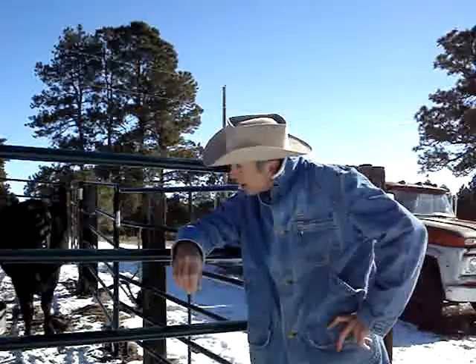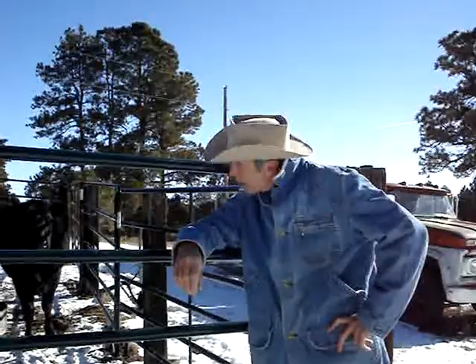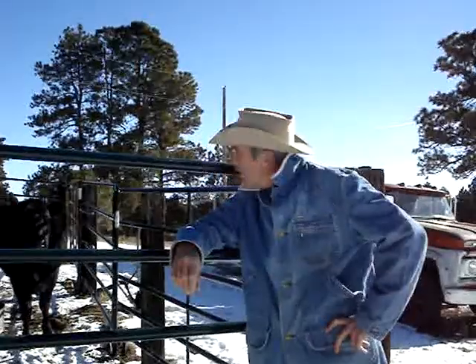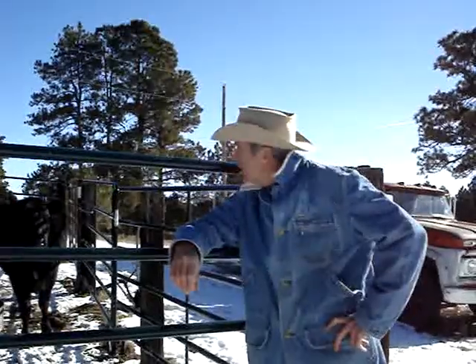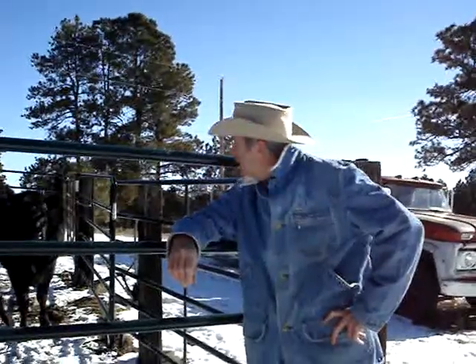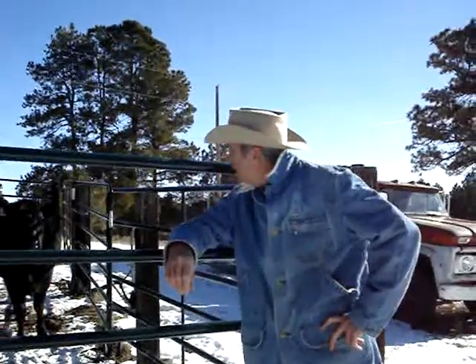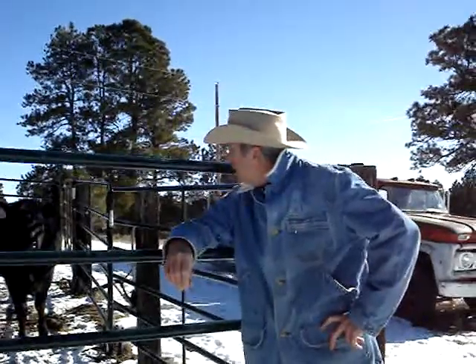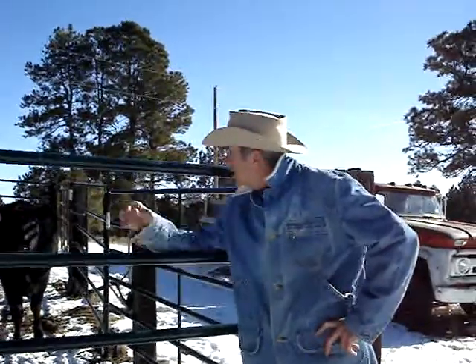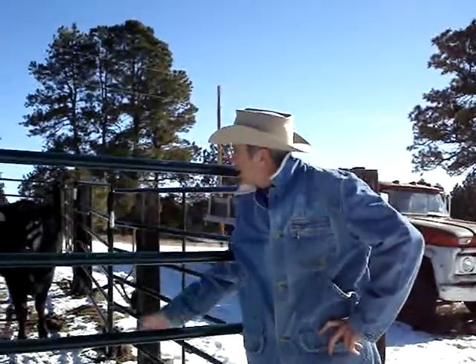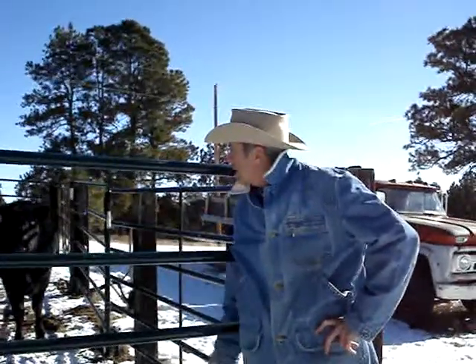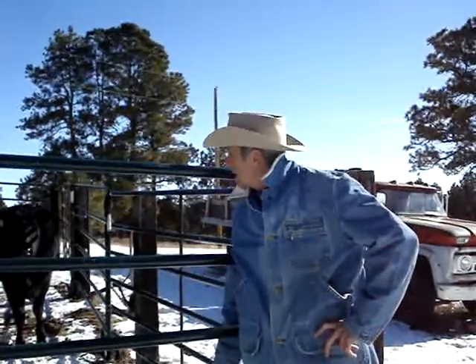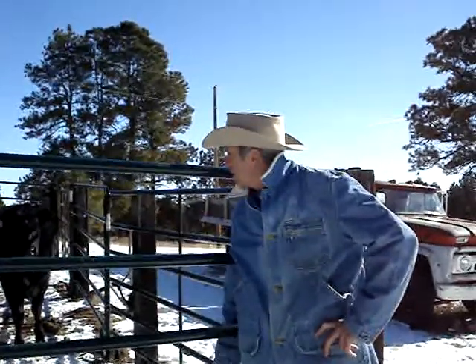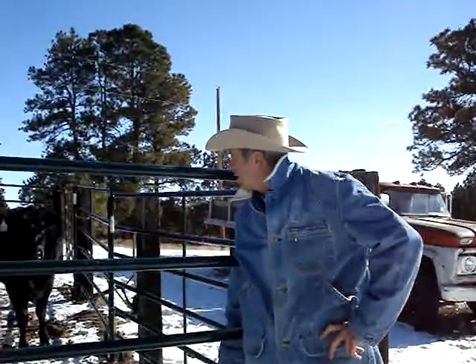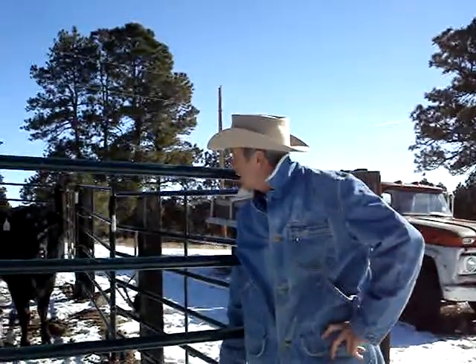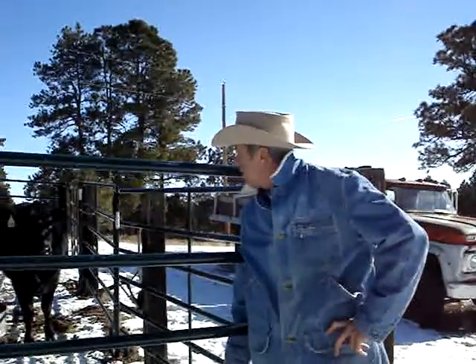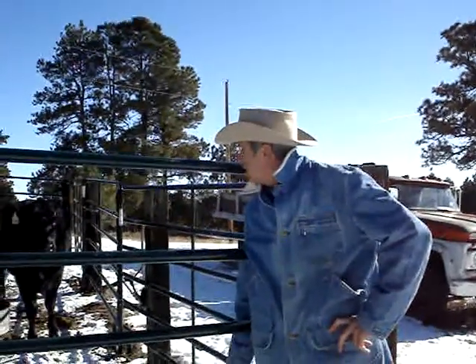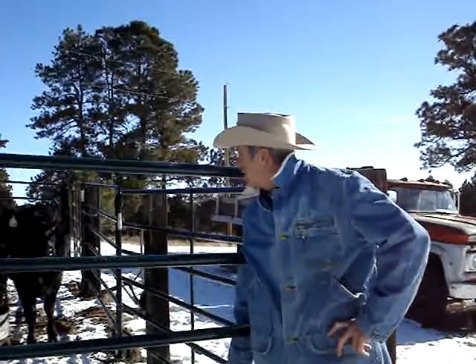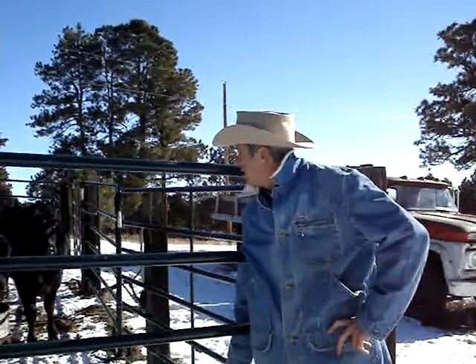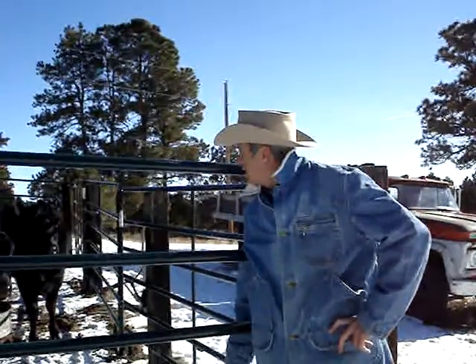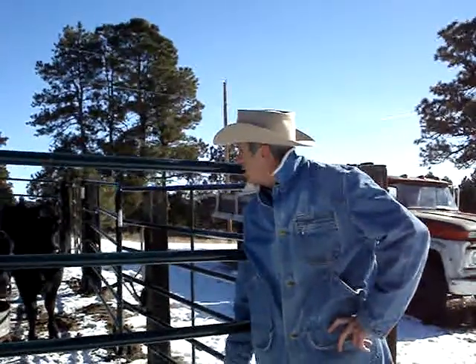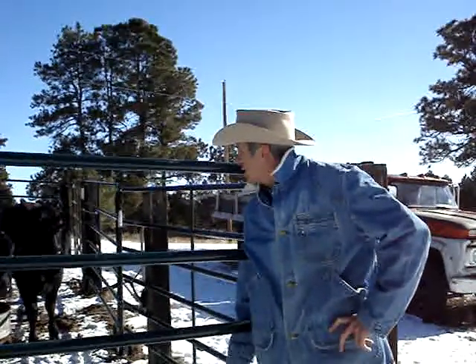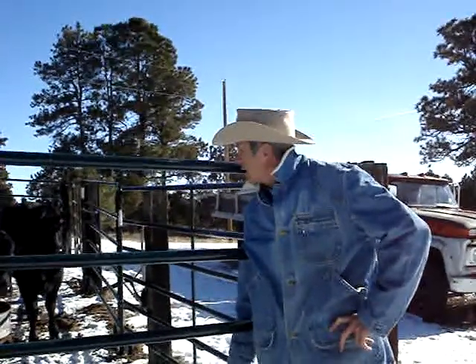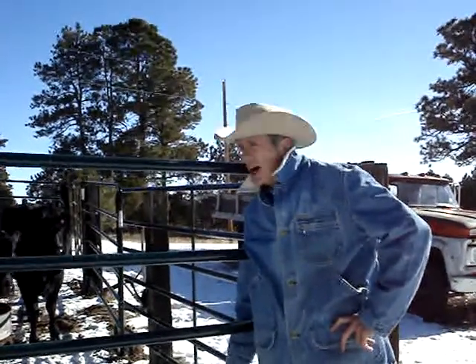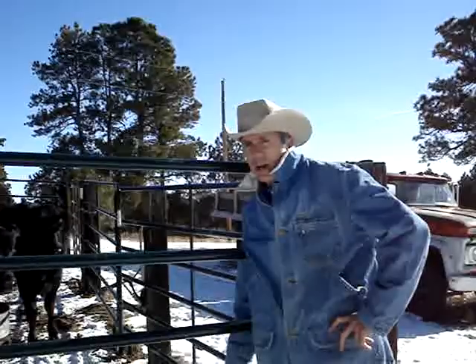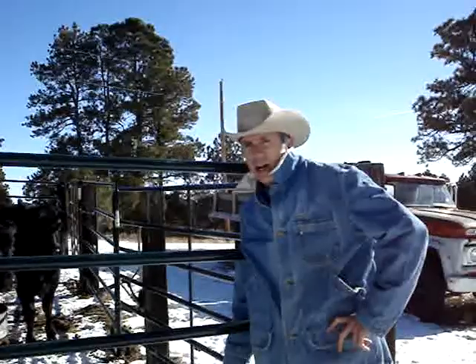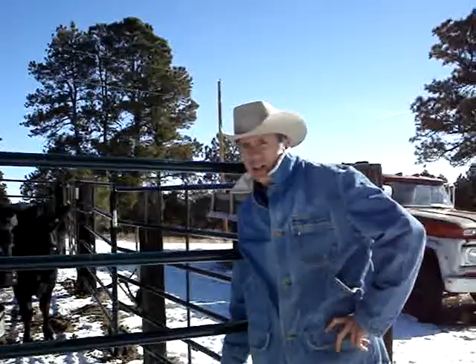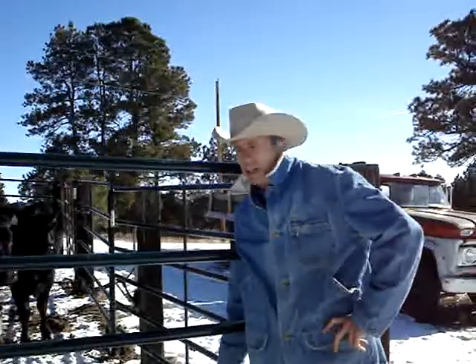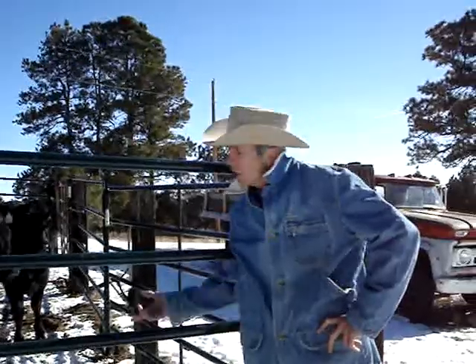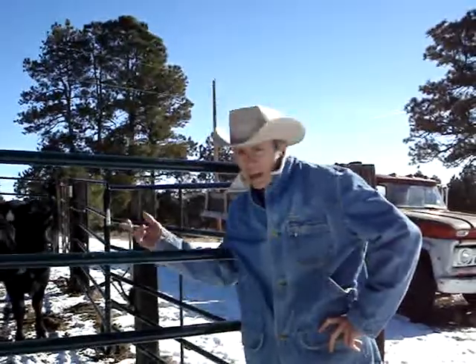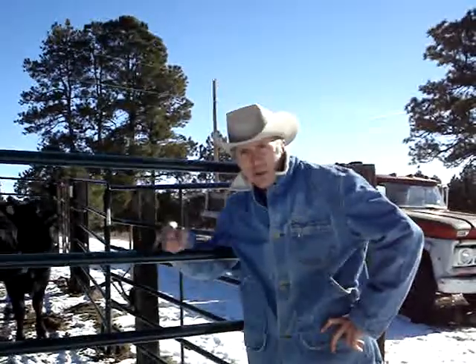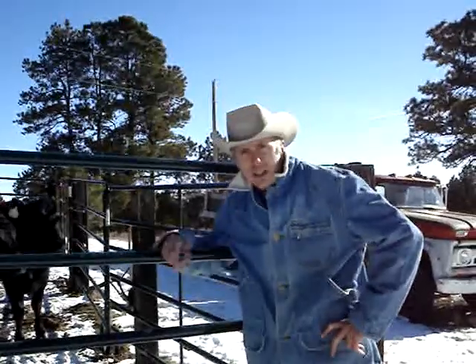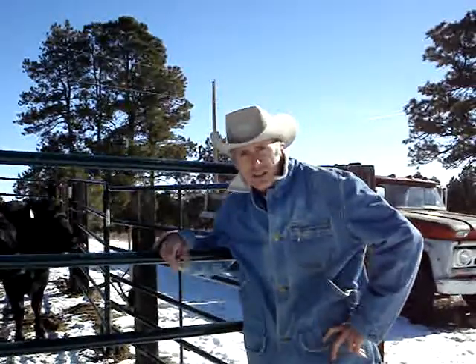Cow, cow, cow. Here, cow, cow, cow. Cow, cow. Here are my critters.